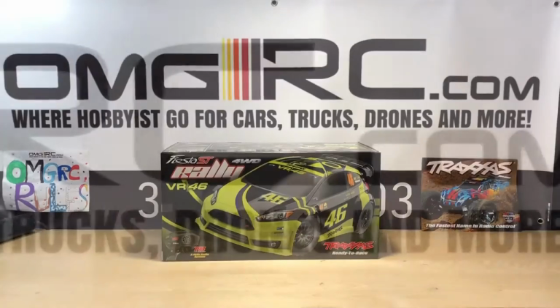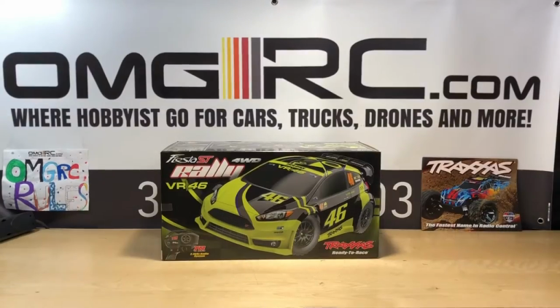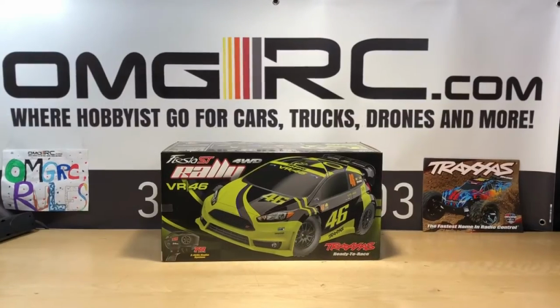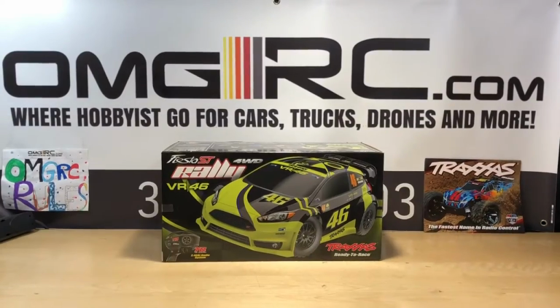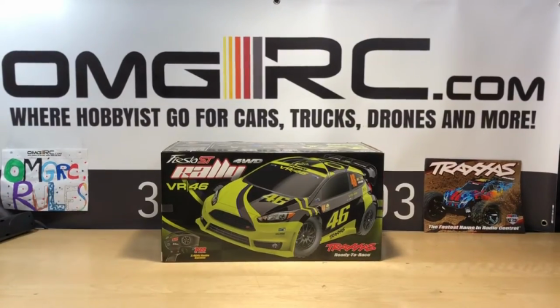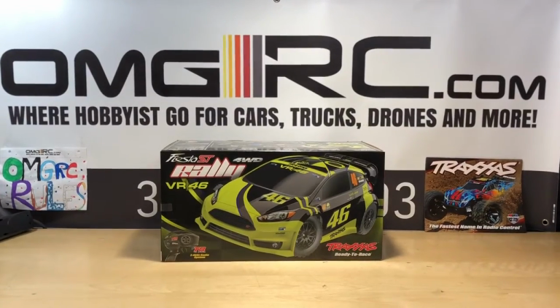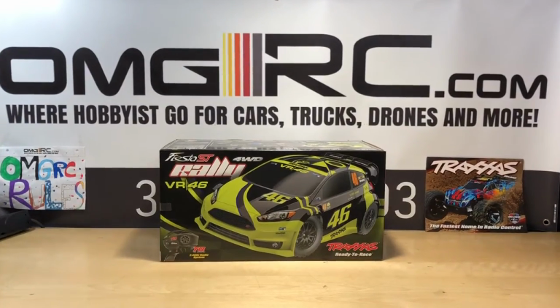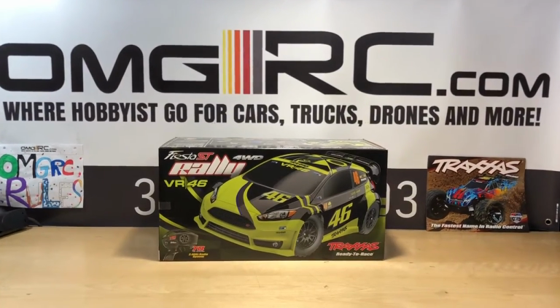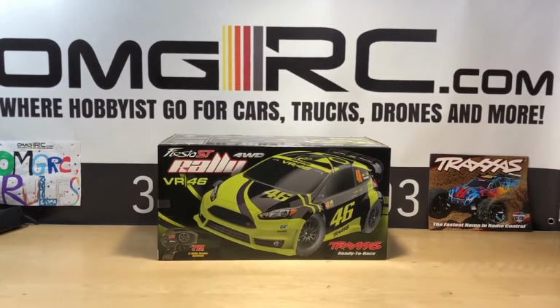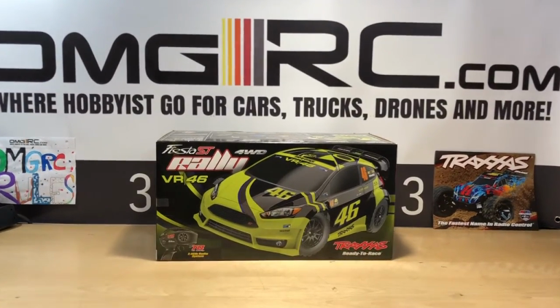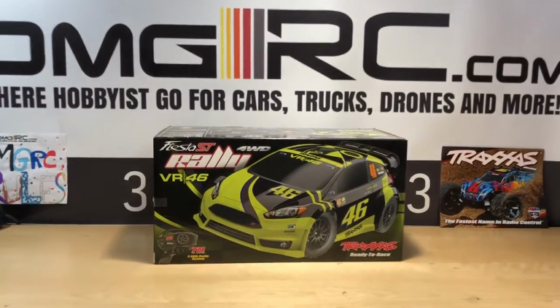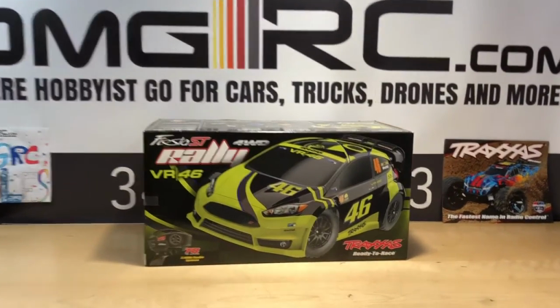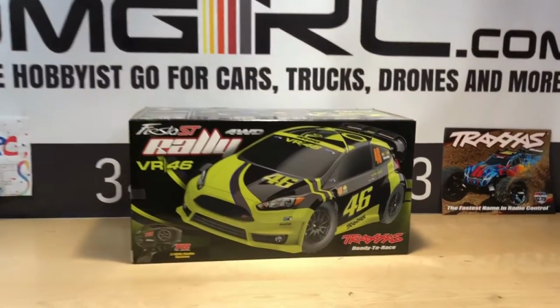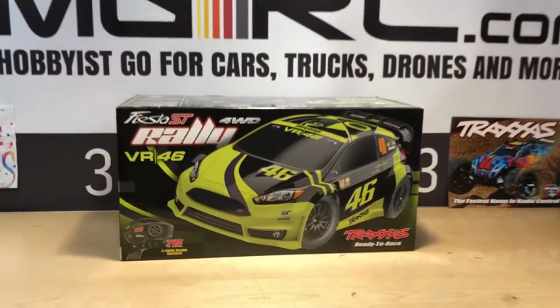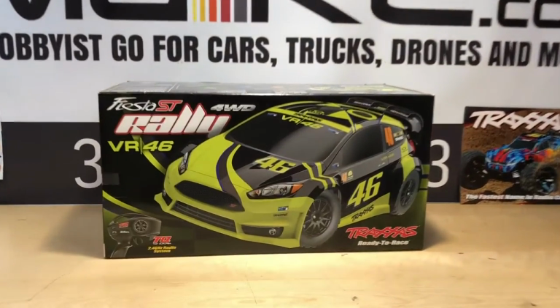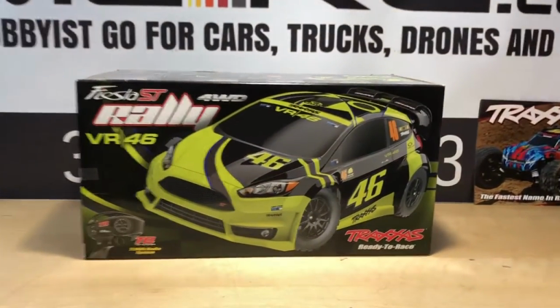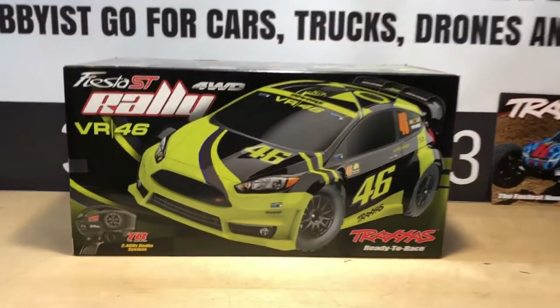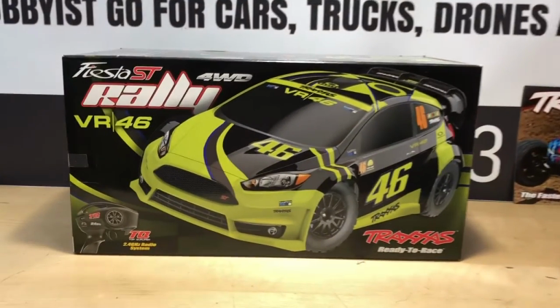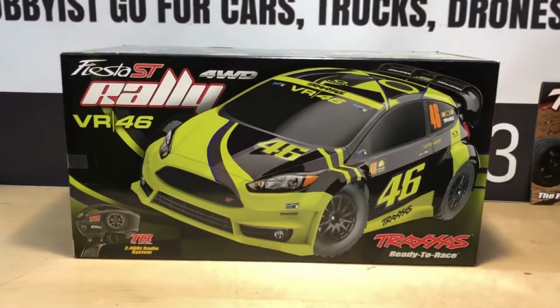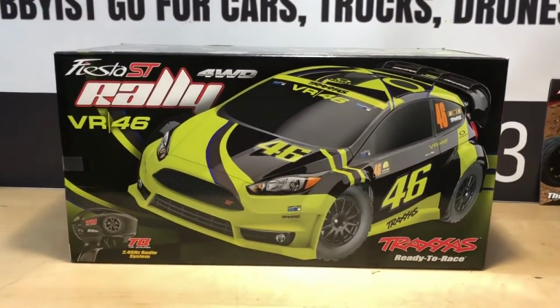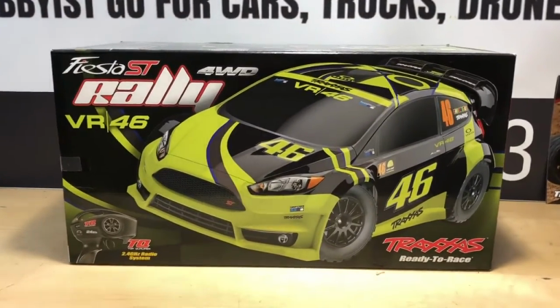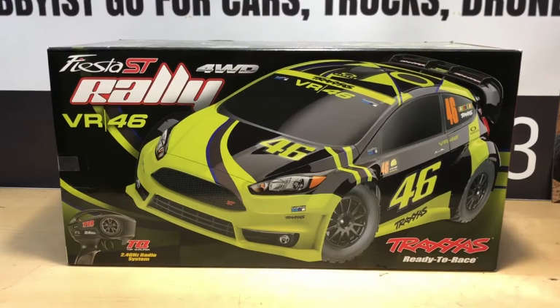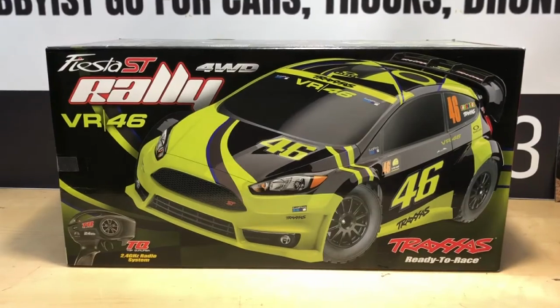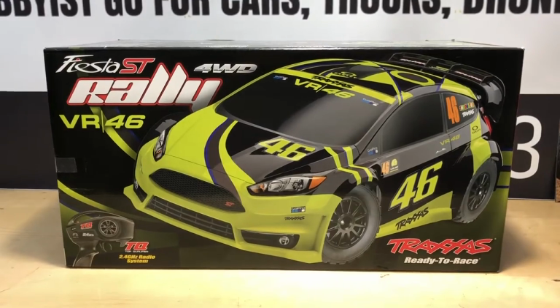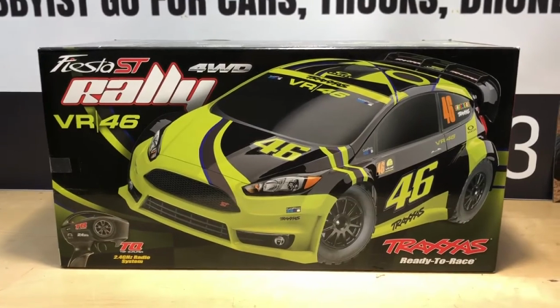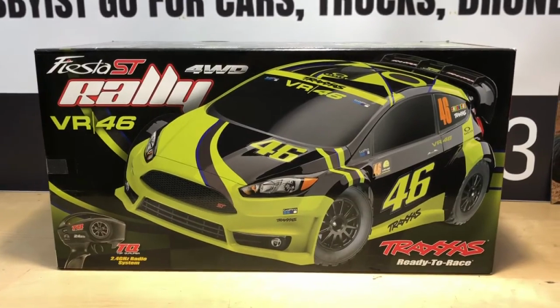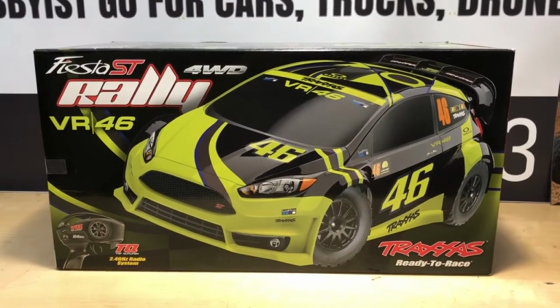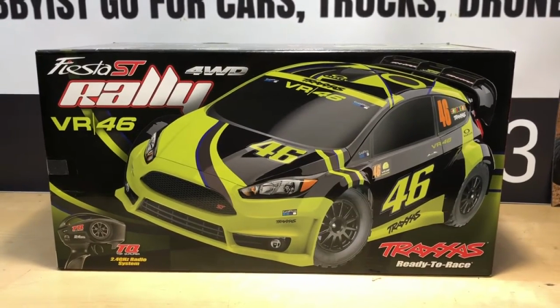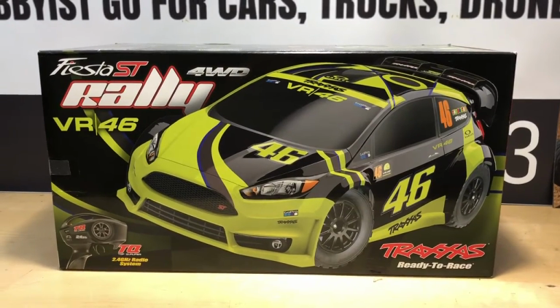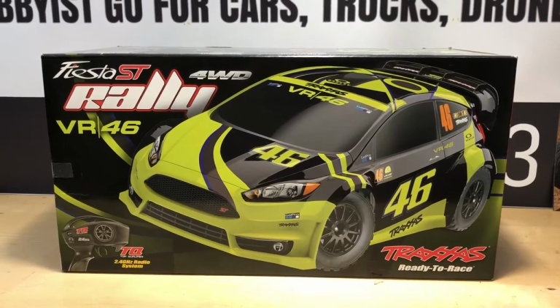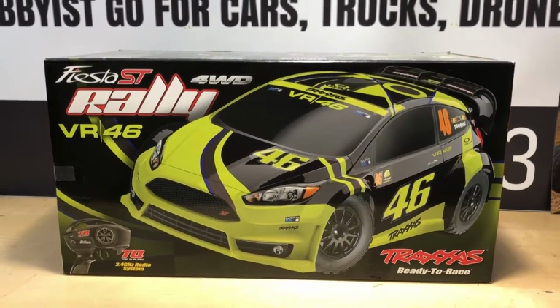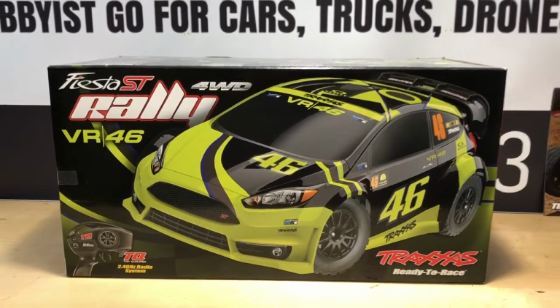Hey, what's going on guys? Joe with OMGRC here. So today I have the Traxxas Ford Fiesta ST Rally, four-wheel drive nonetheless.